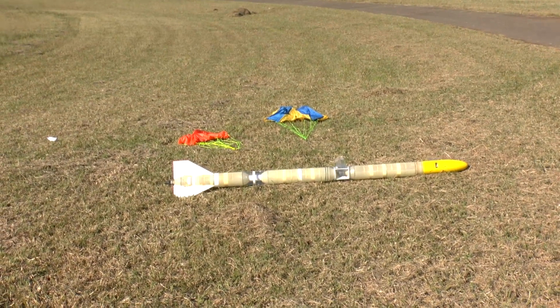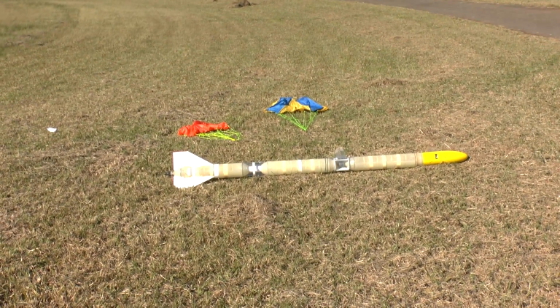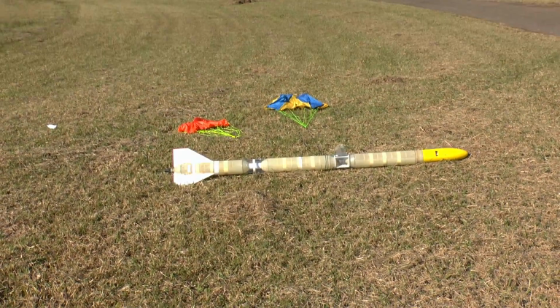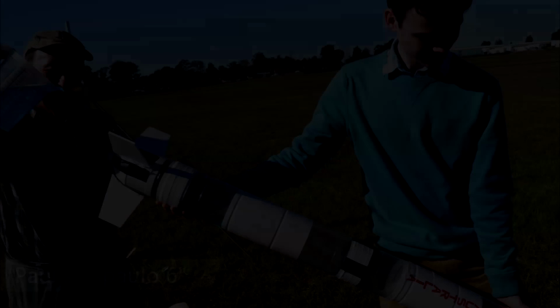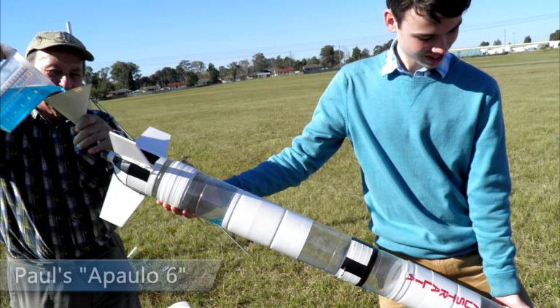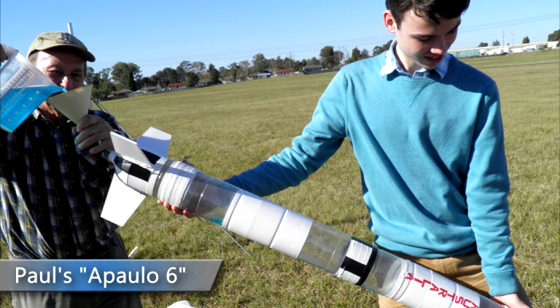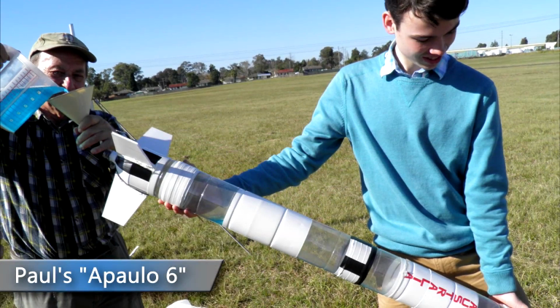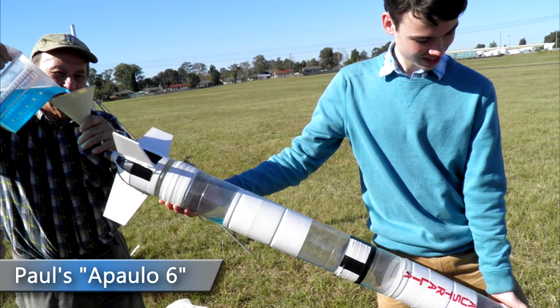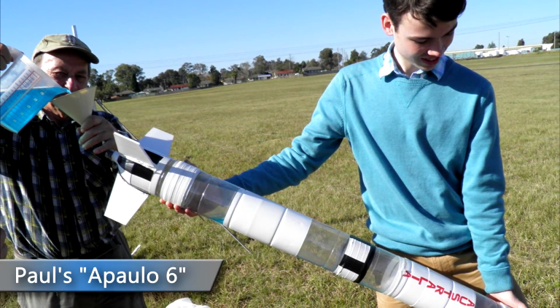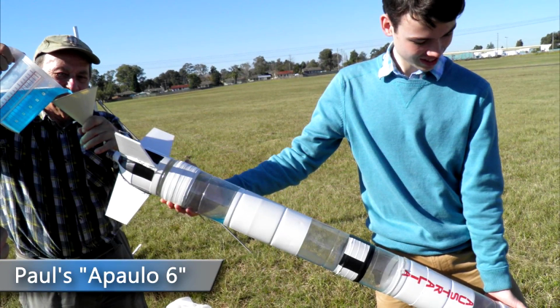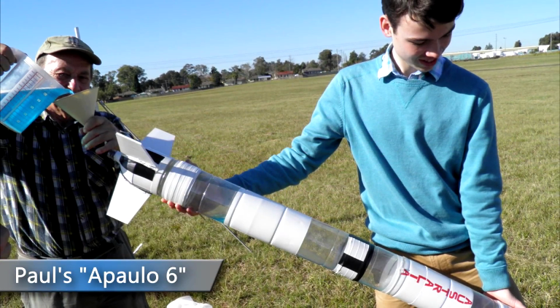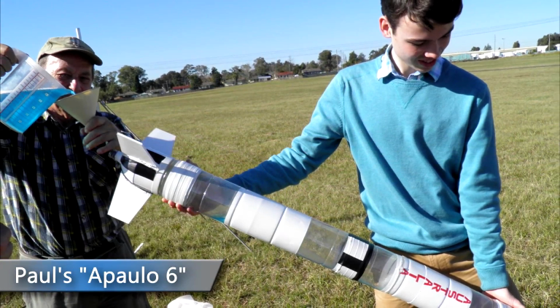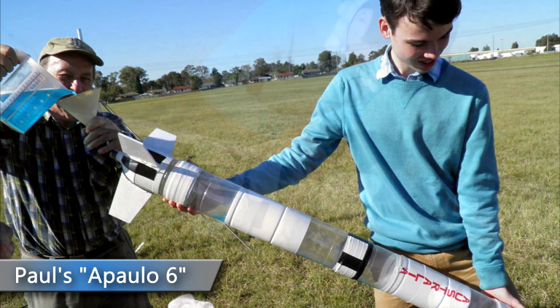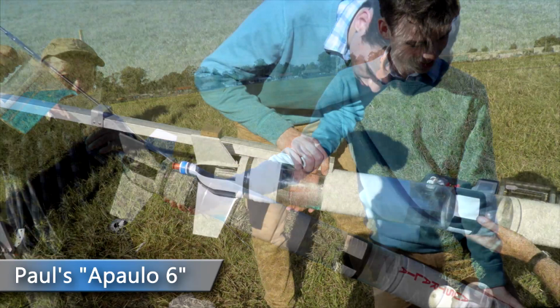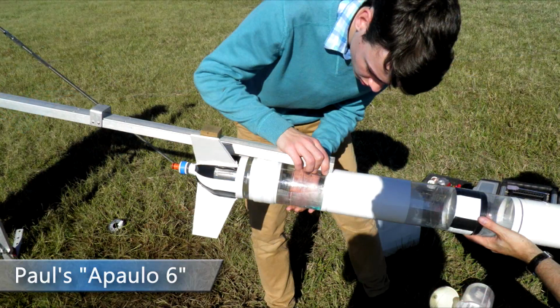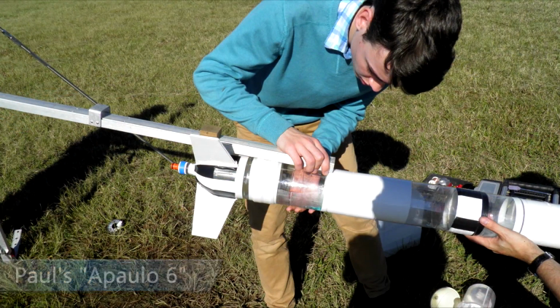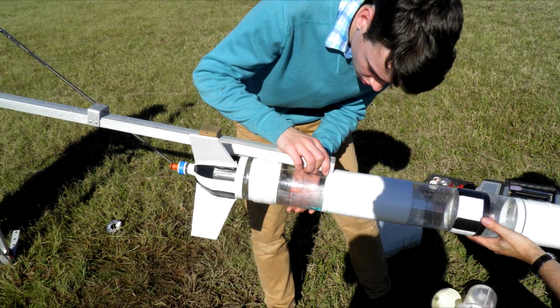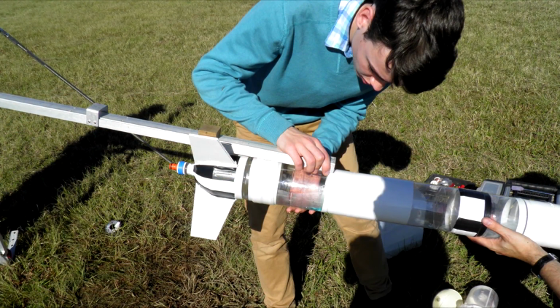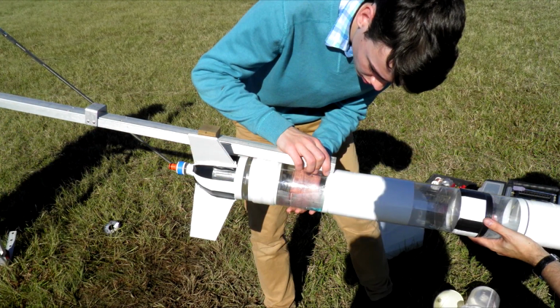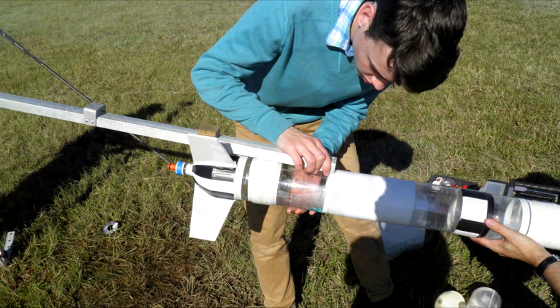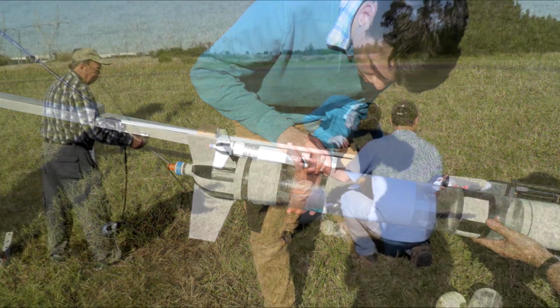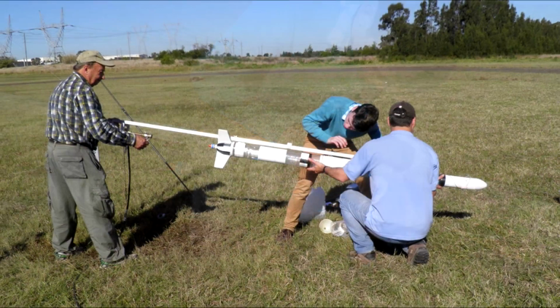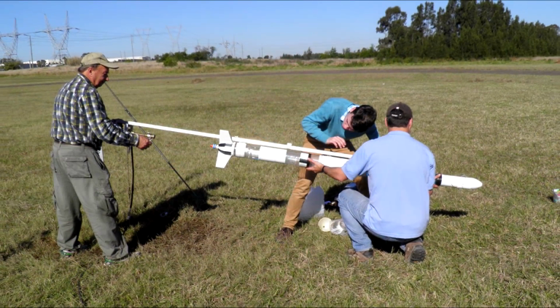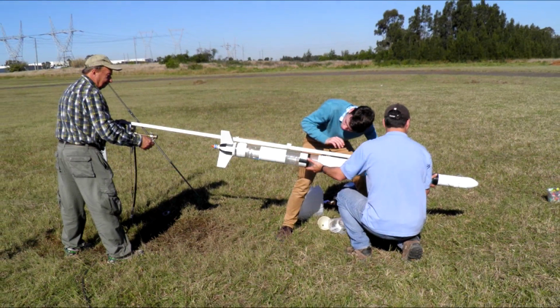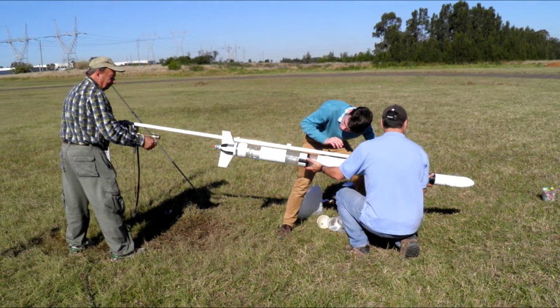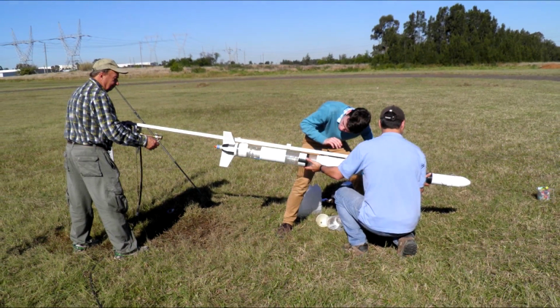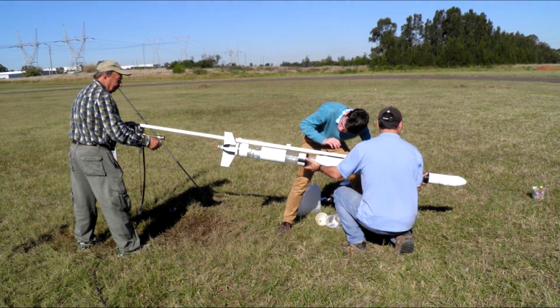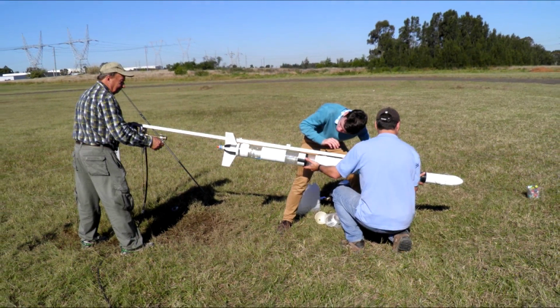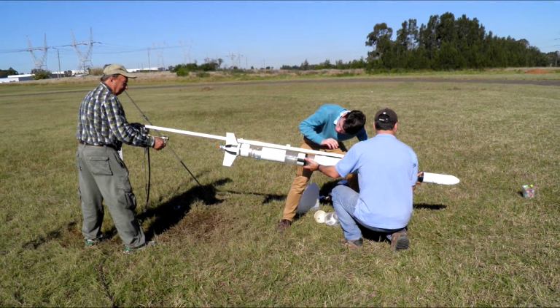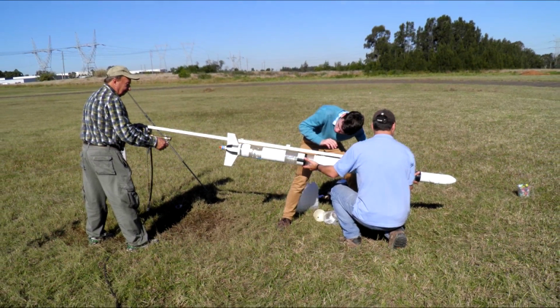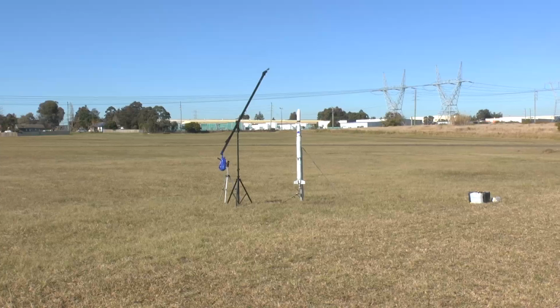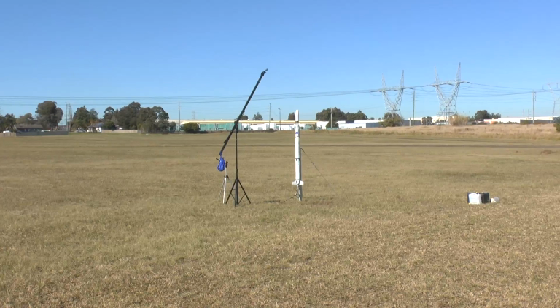Last up was Paul's great looking Apollo 6. He flew it with a 9mm nozzle and some foam for a nice foam trail.